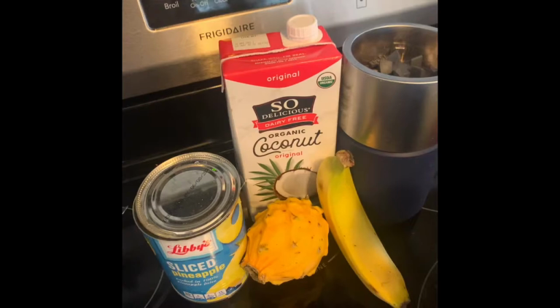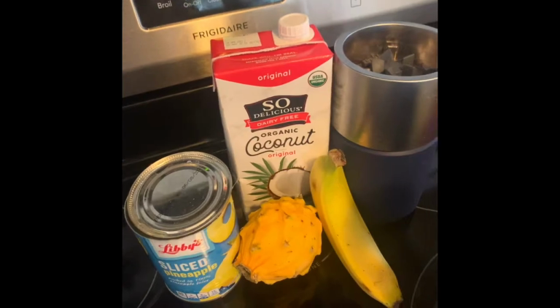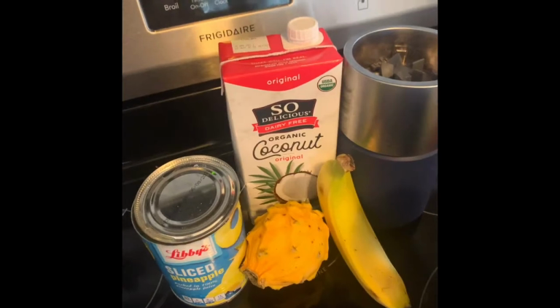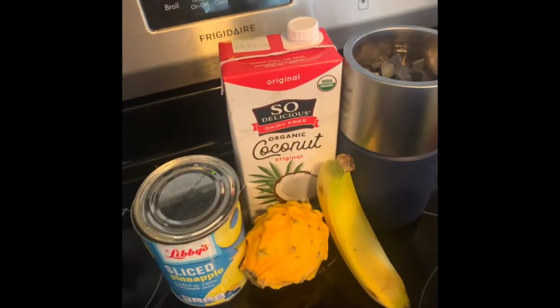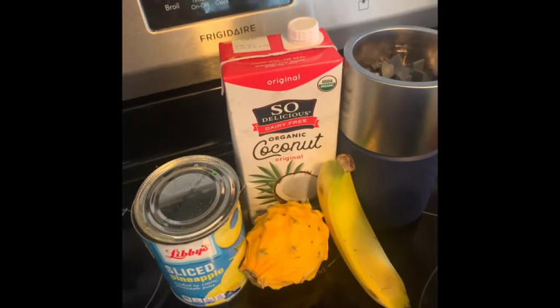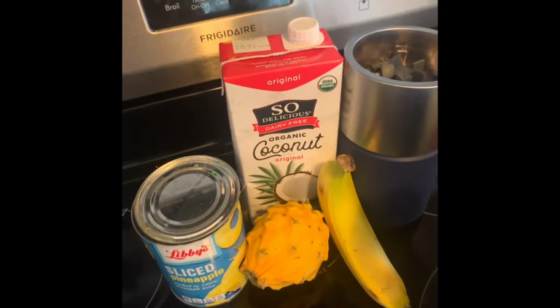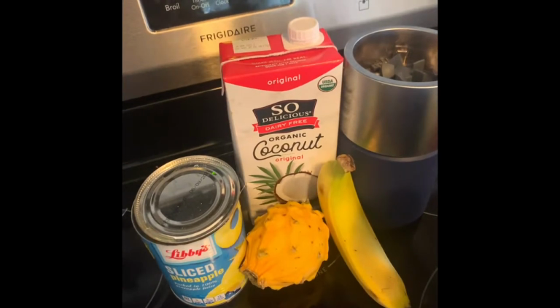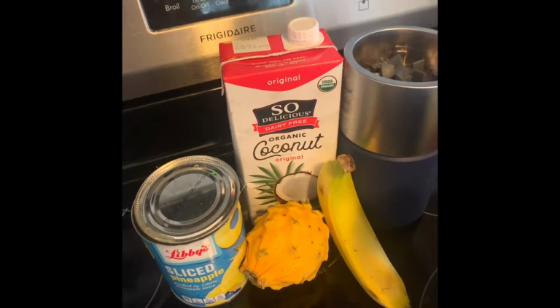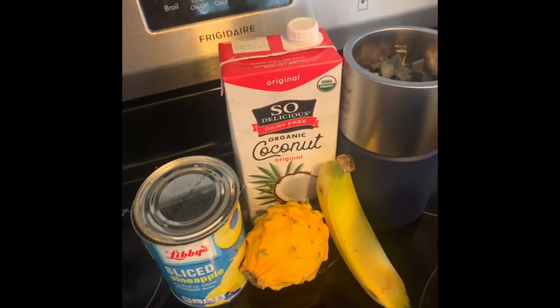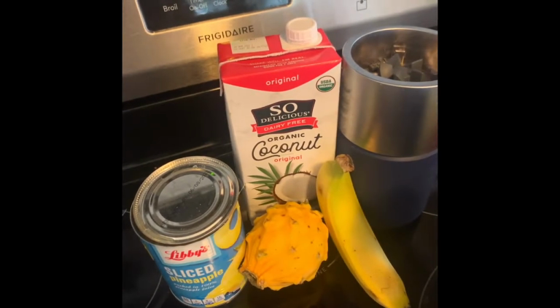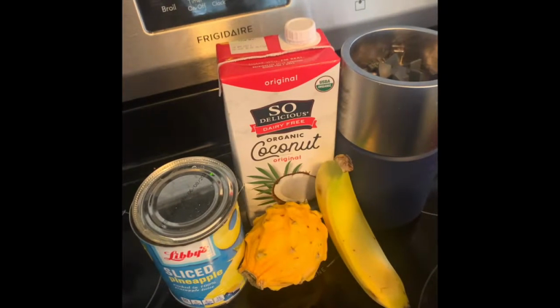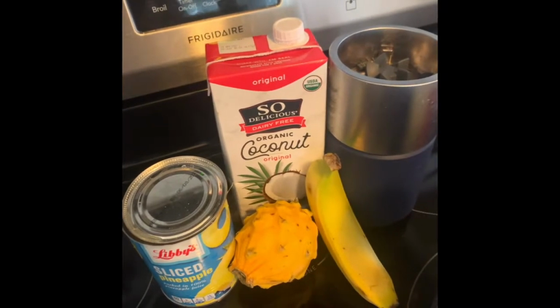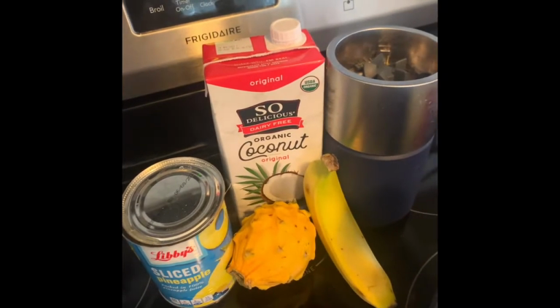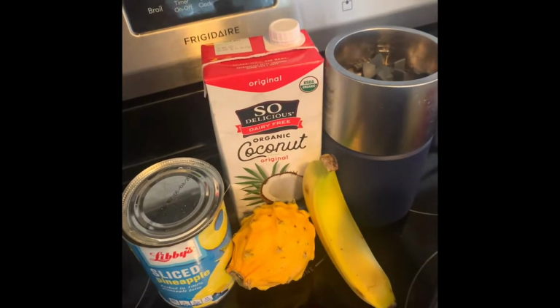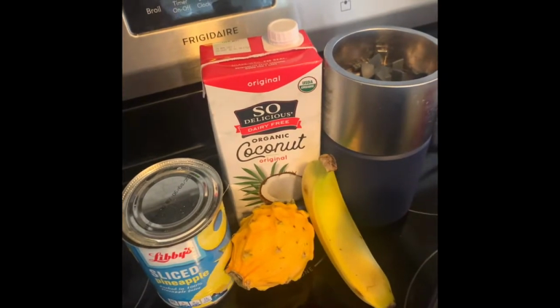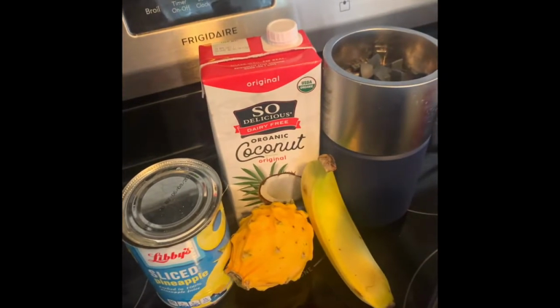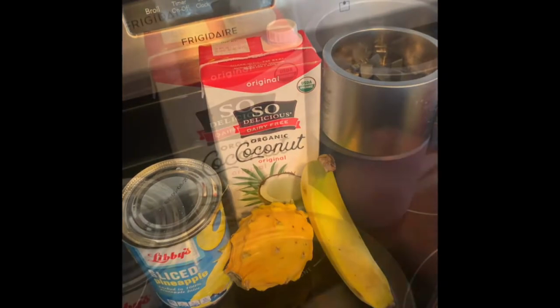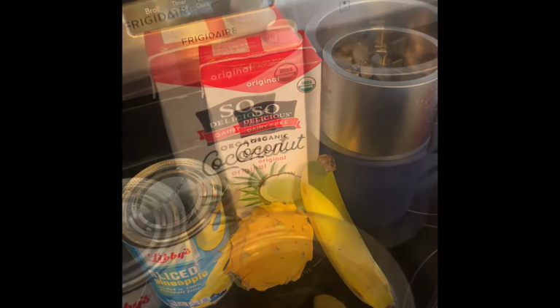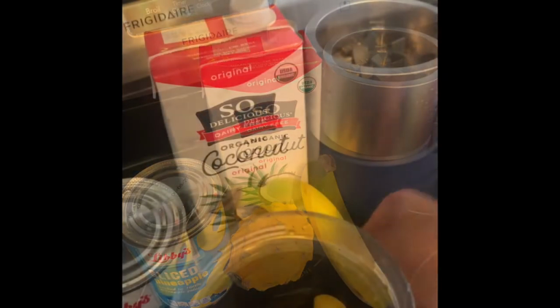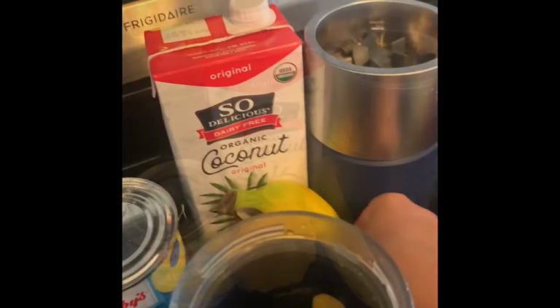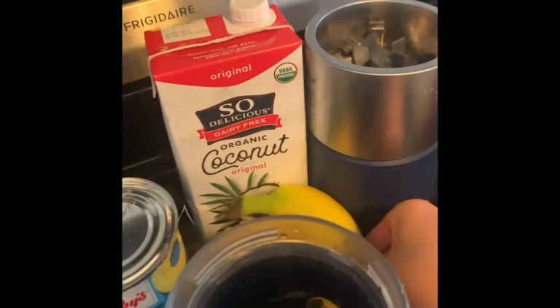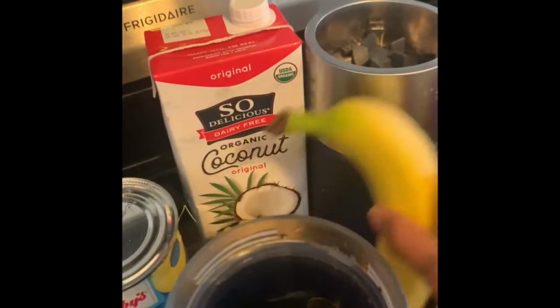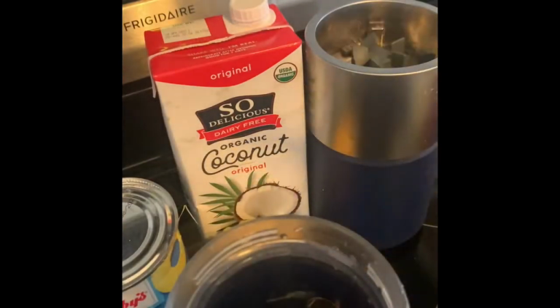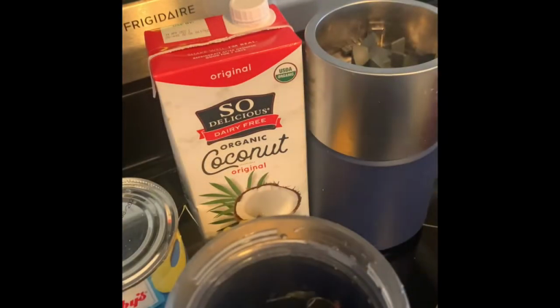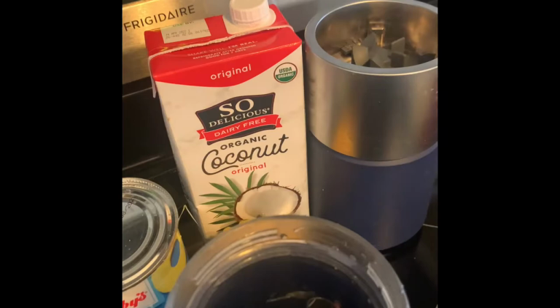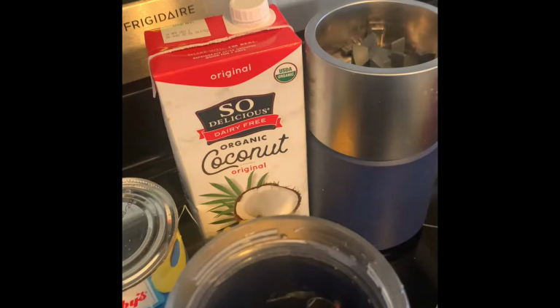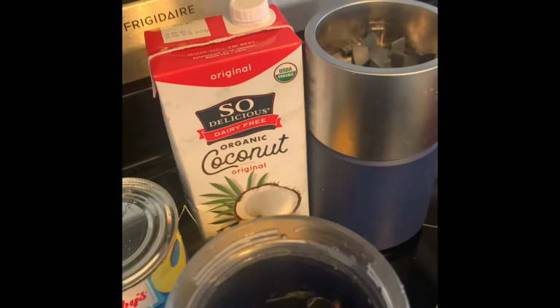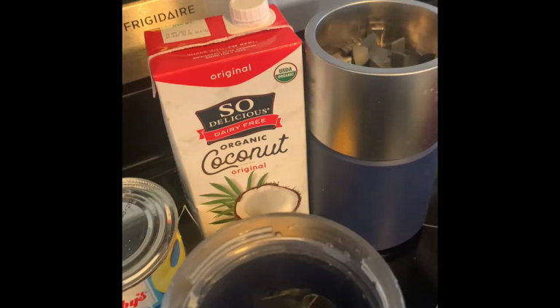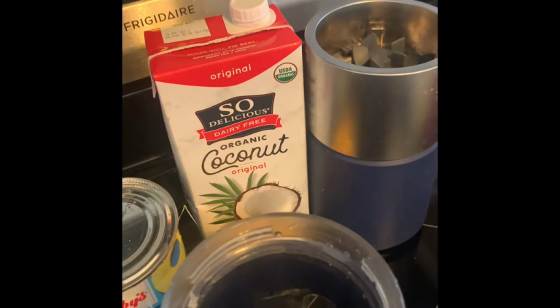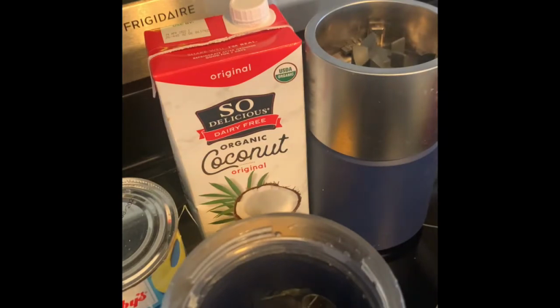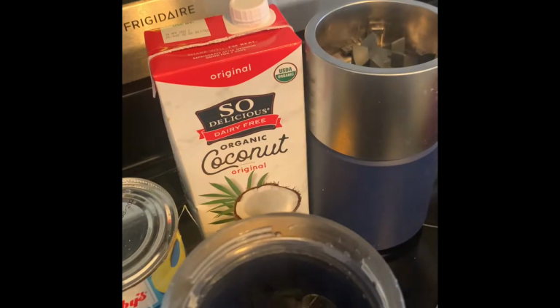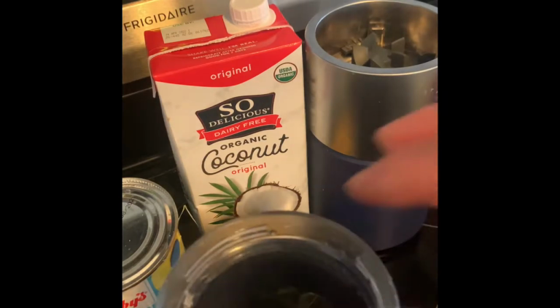Hey, it's Cole from Top Cookie, and today we're going to make a yellow smoothie. This smoothie is so delicious.